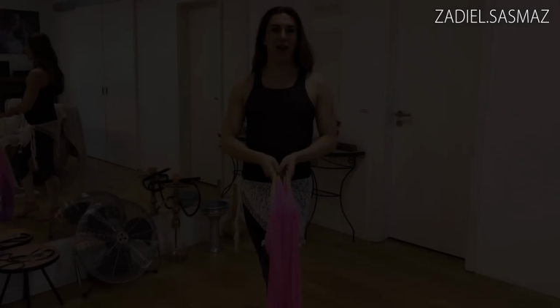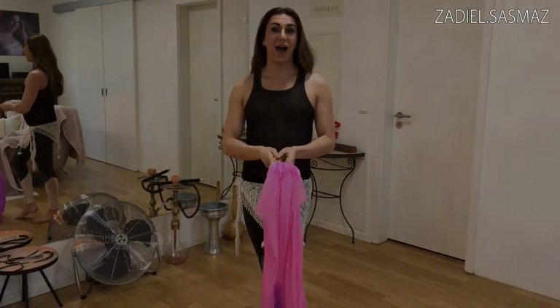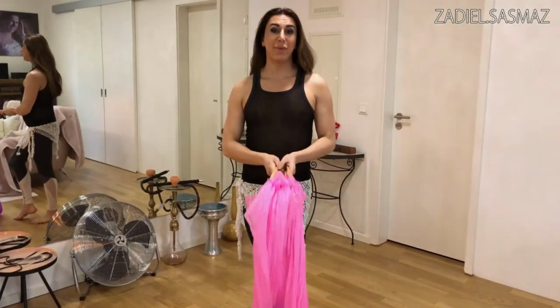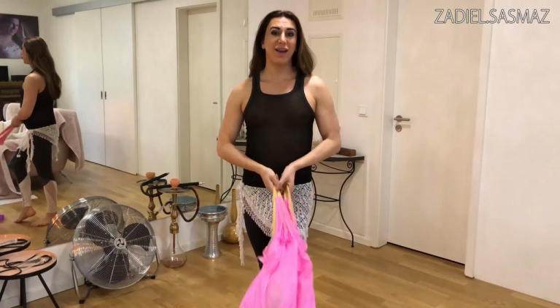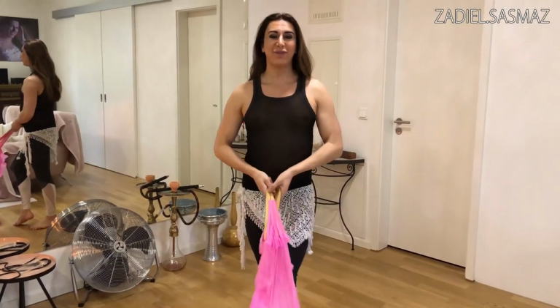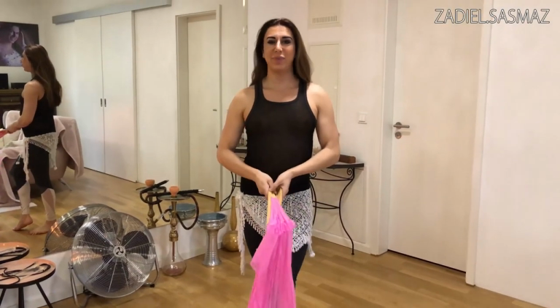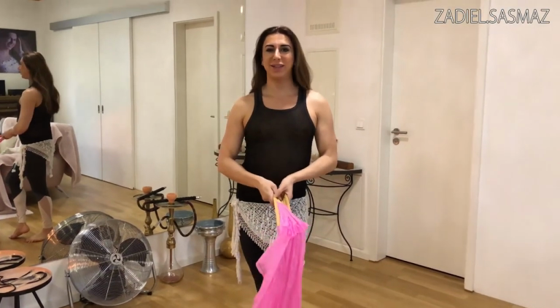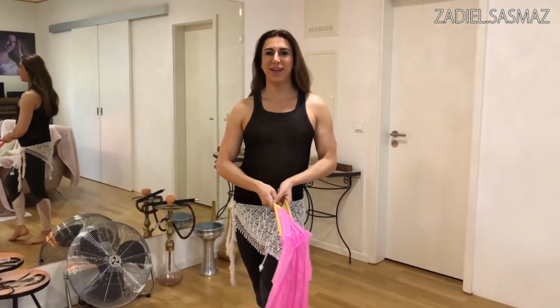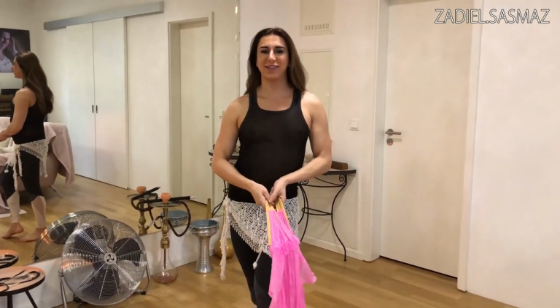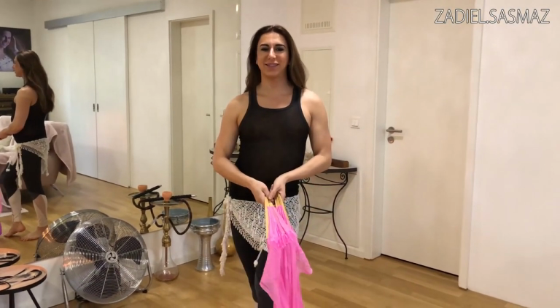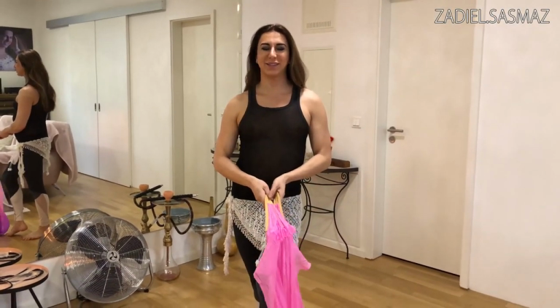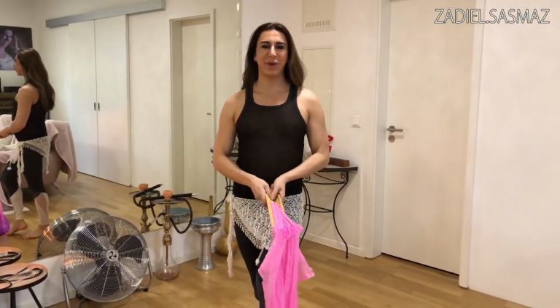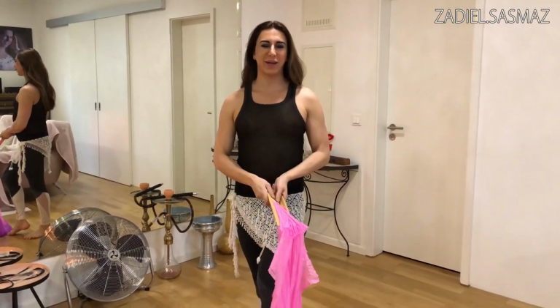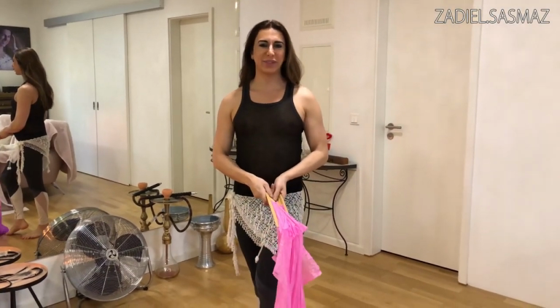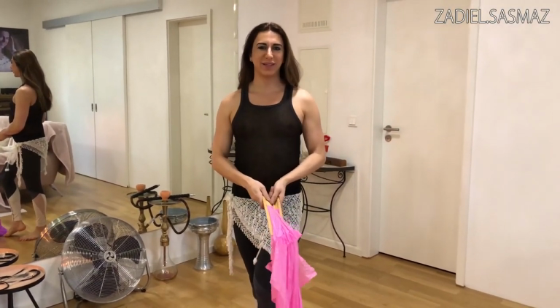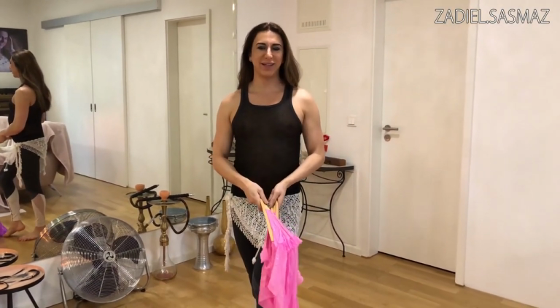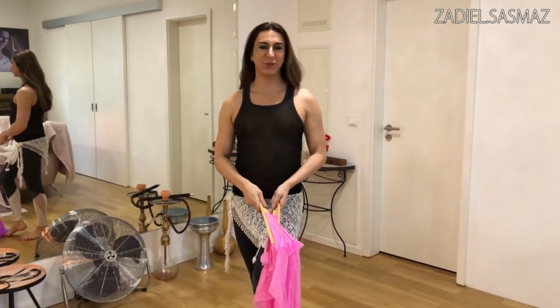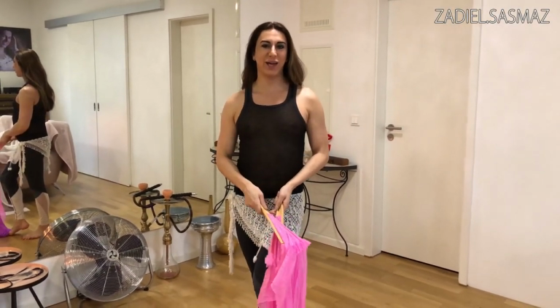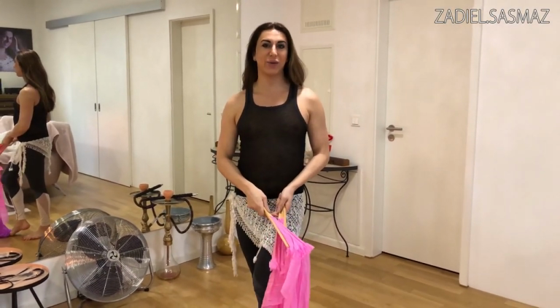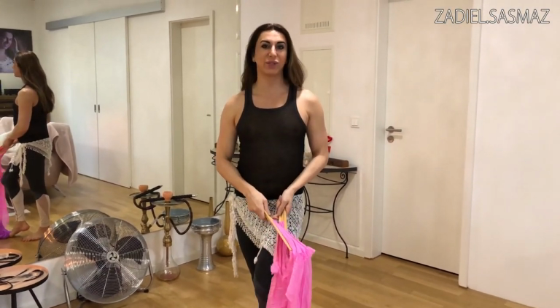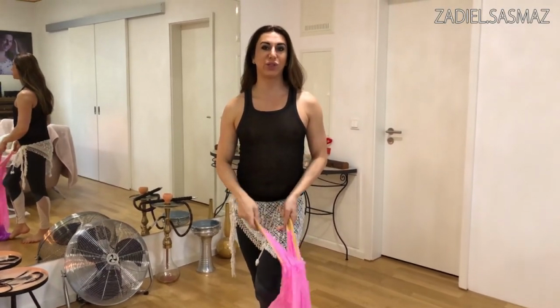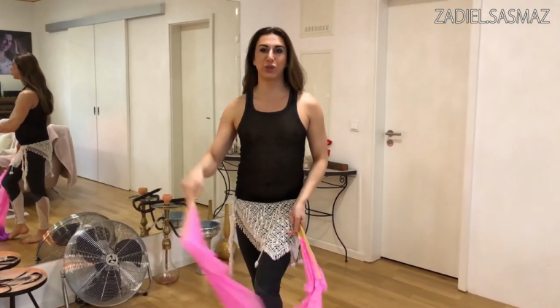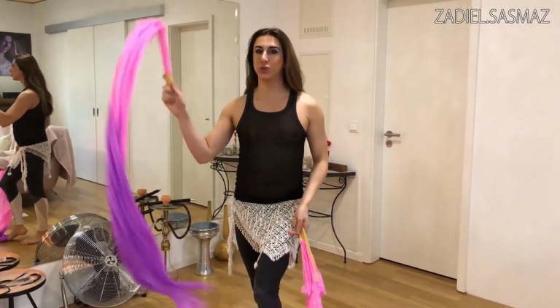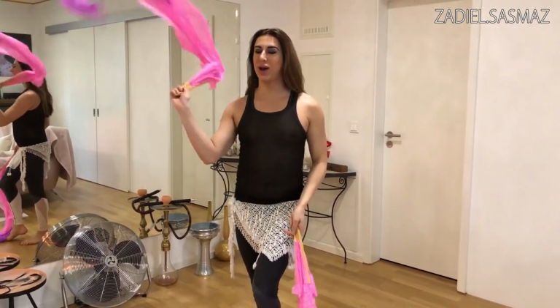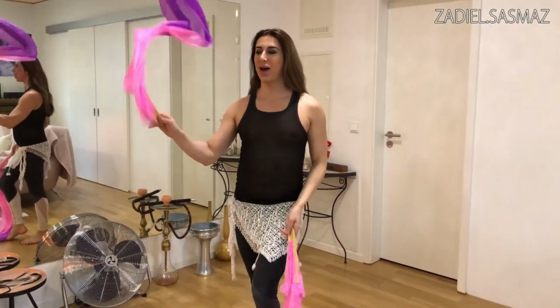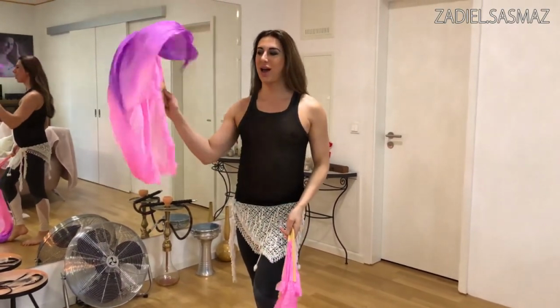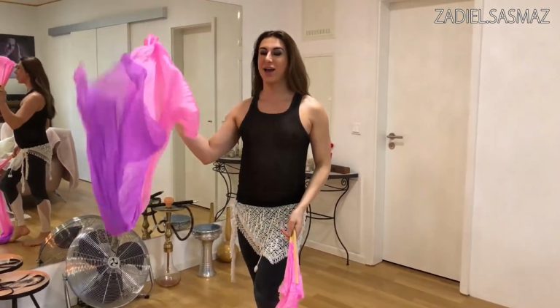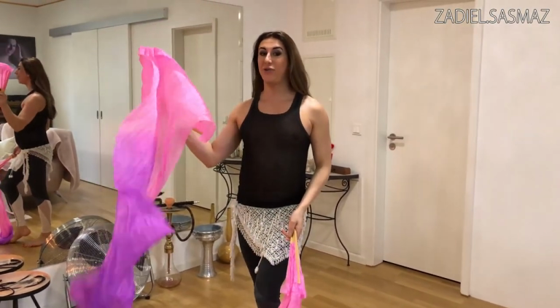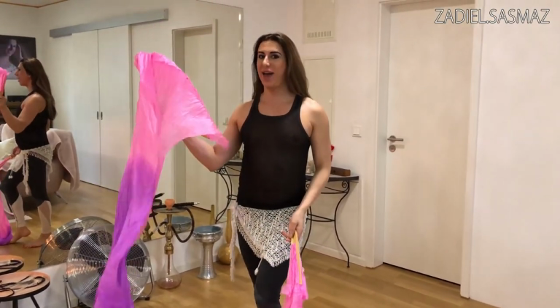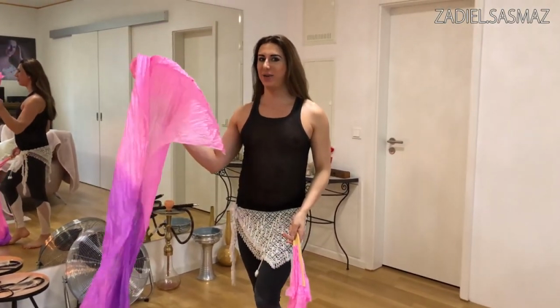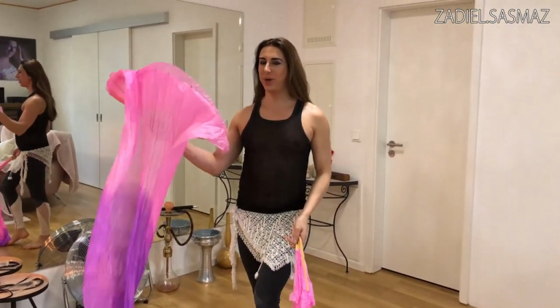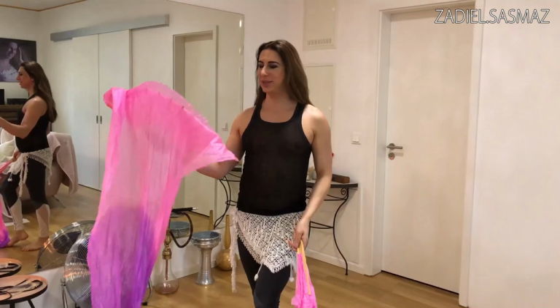Hi my lovely belly dancers. My name is Zadiel. Today I will teach you fan veils.